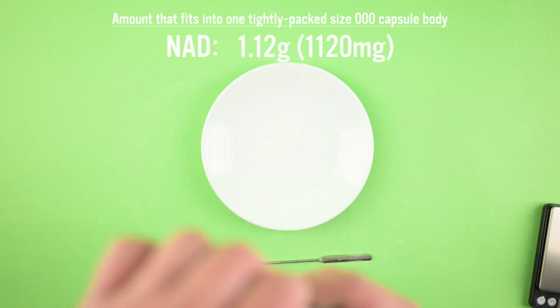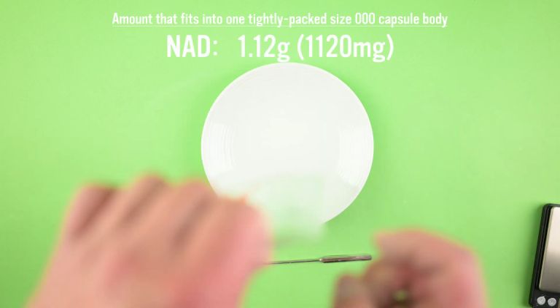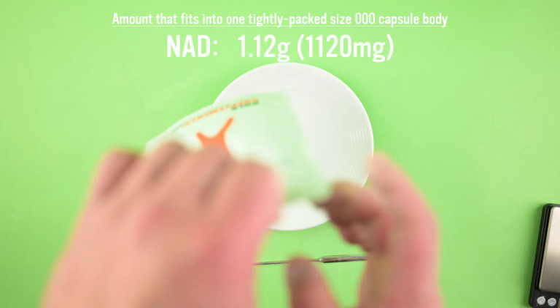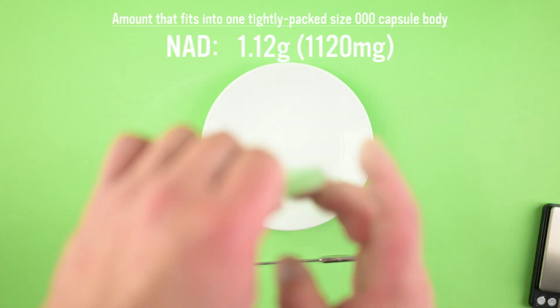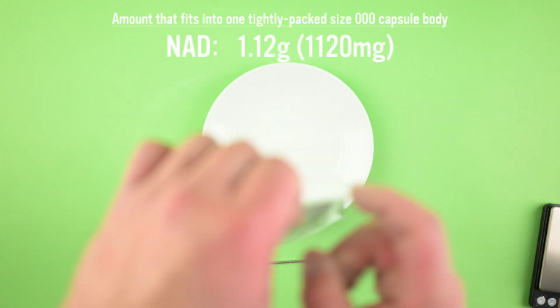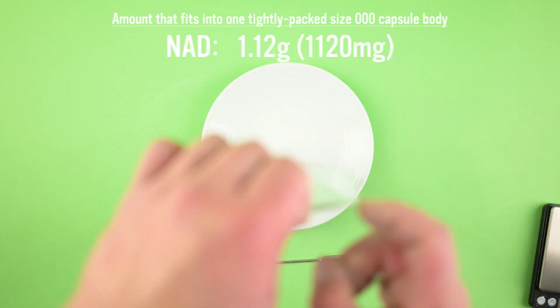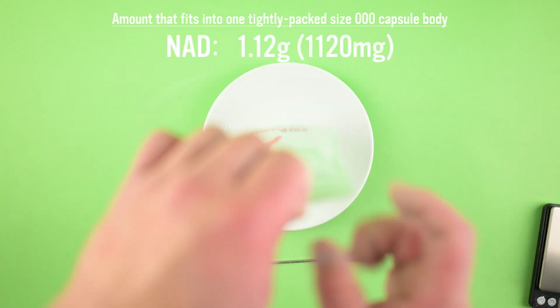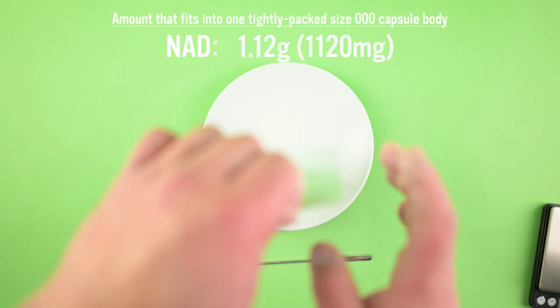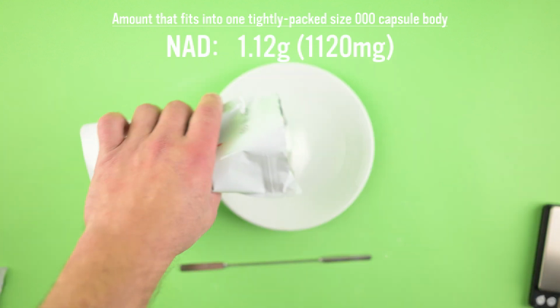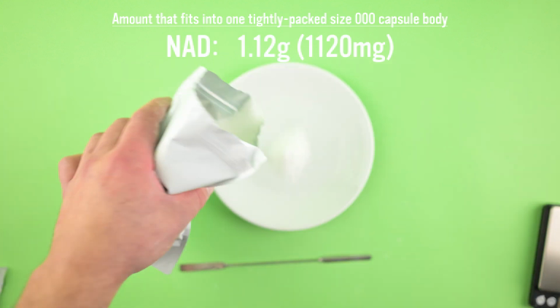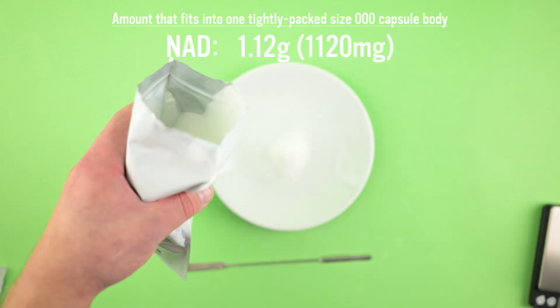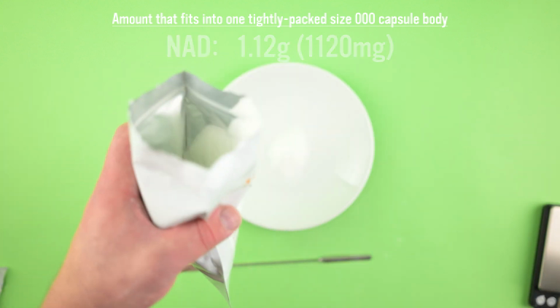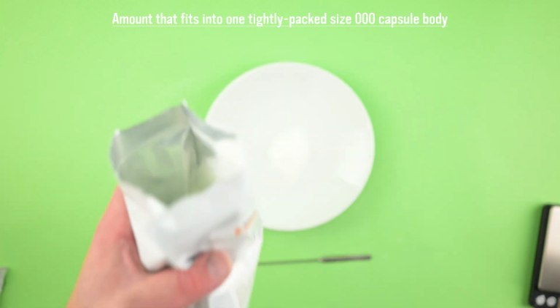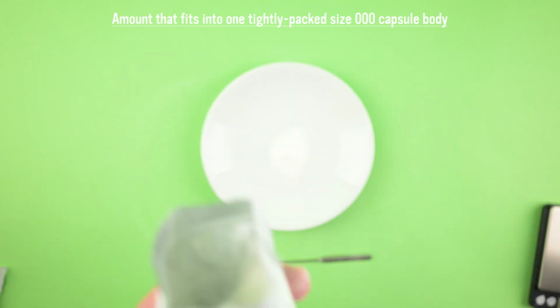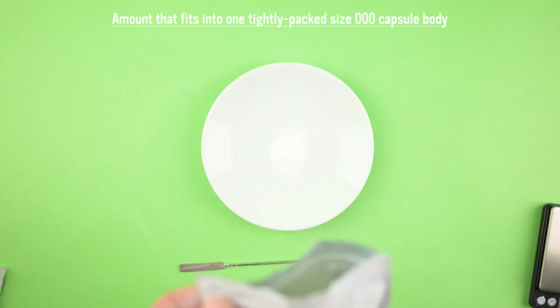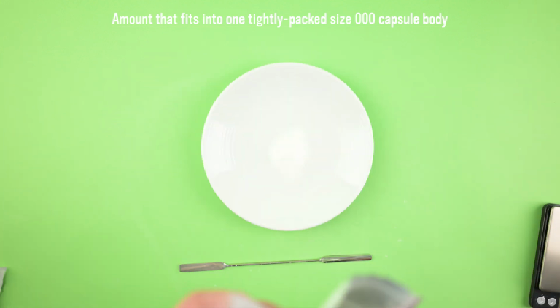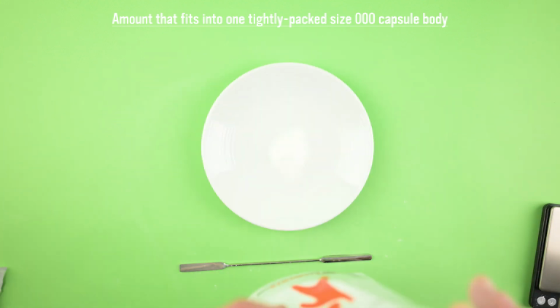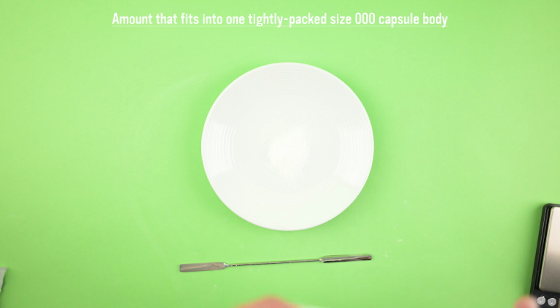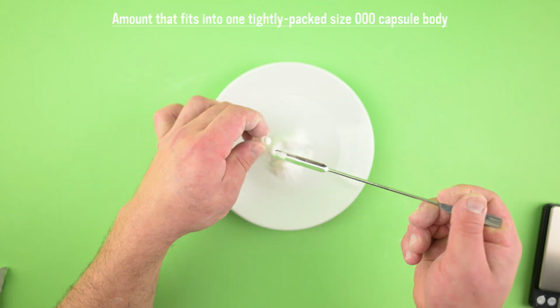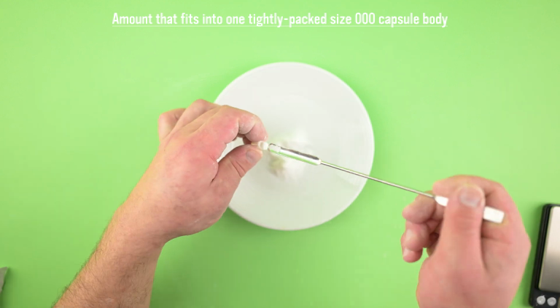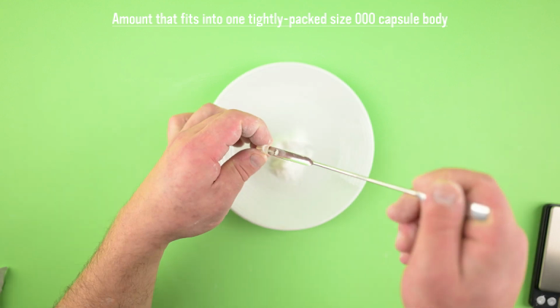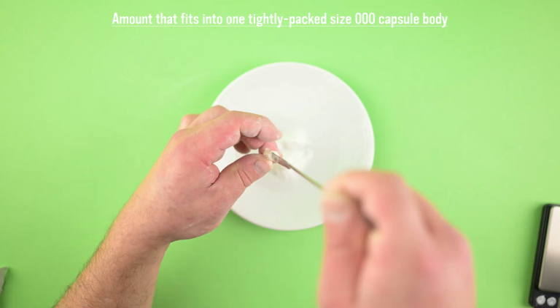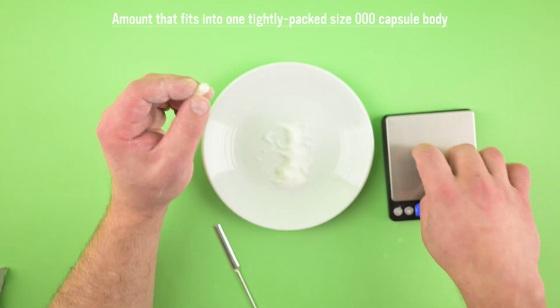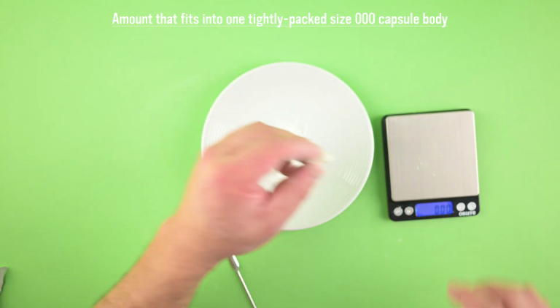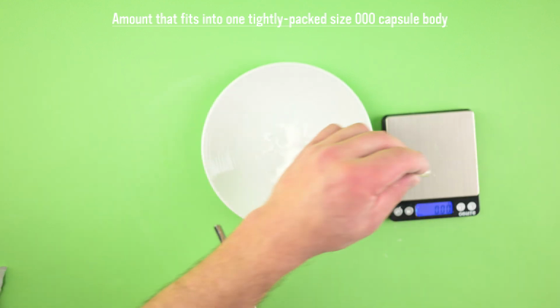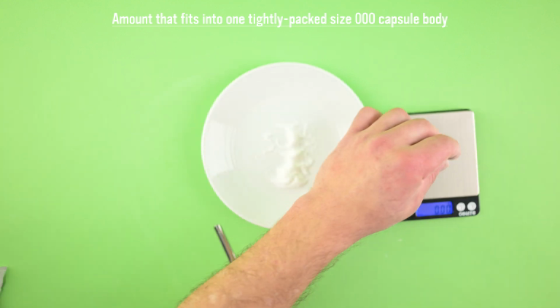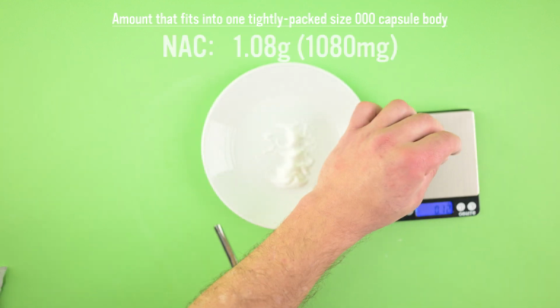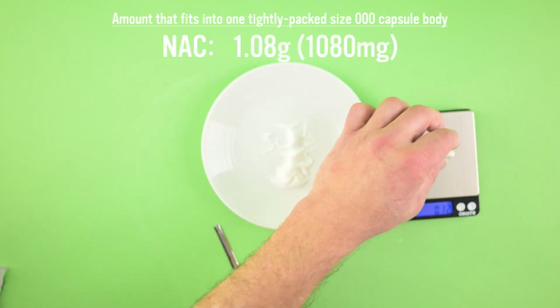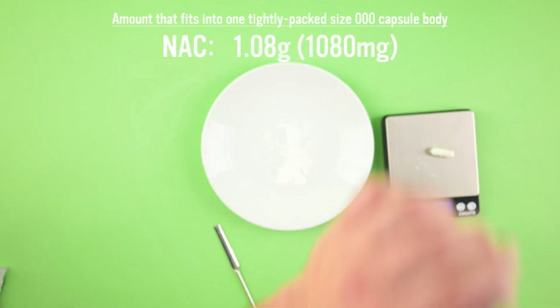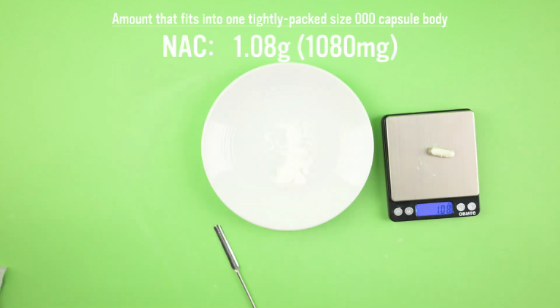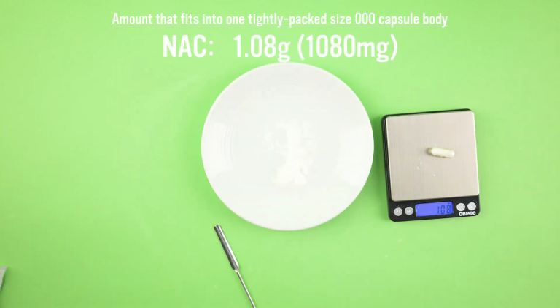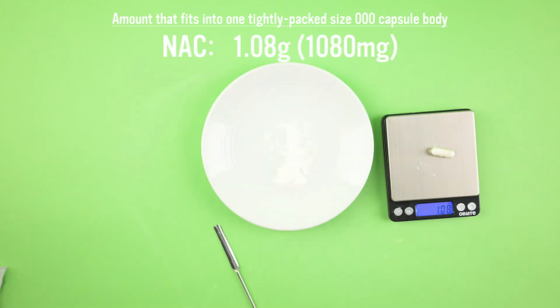This is the NAC. This stuff smells bad — good thing you have to take this in a capsule. We get 1,080 milligrams.